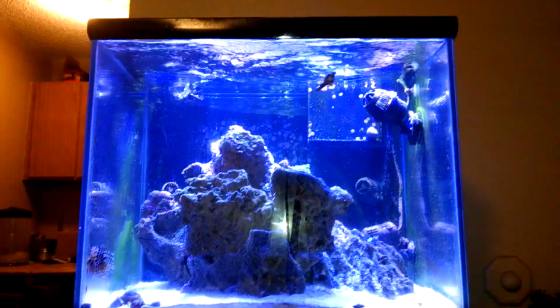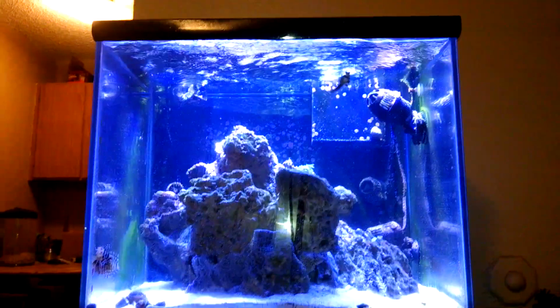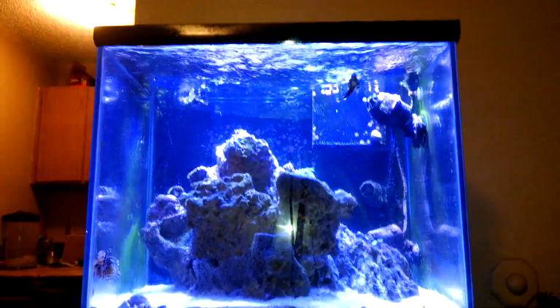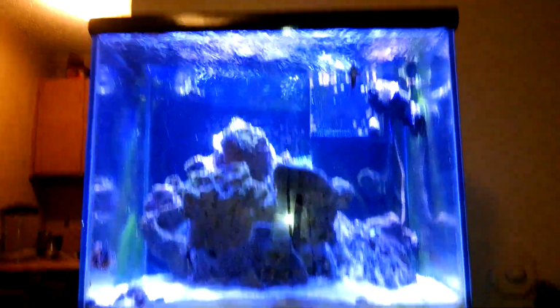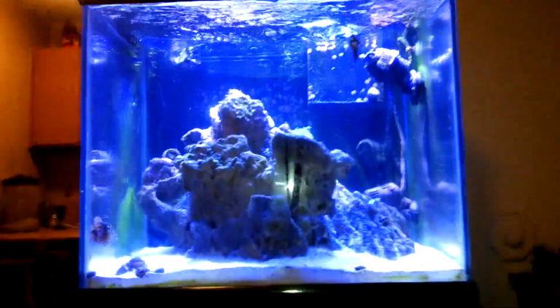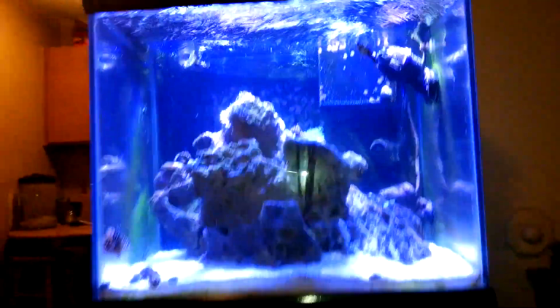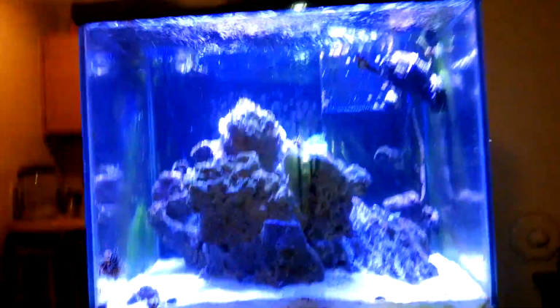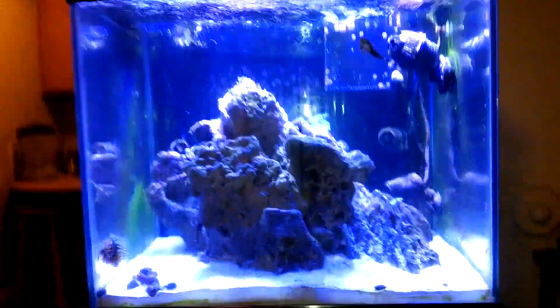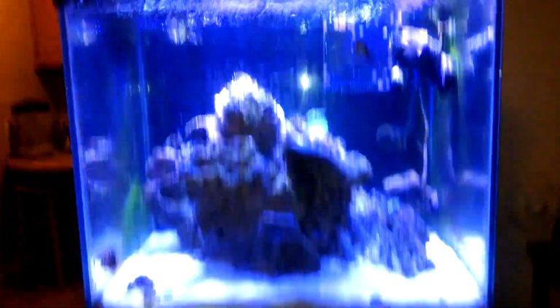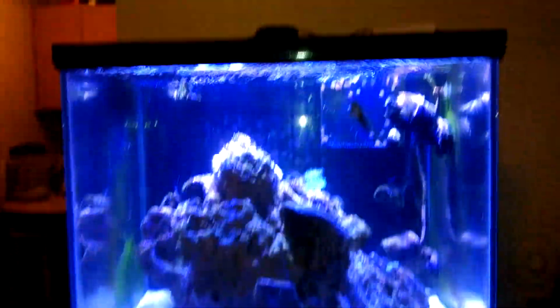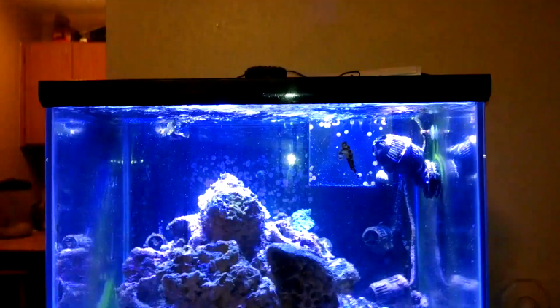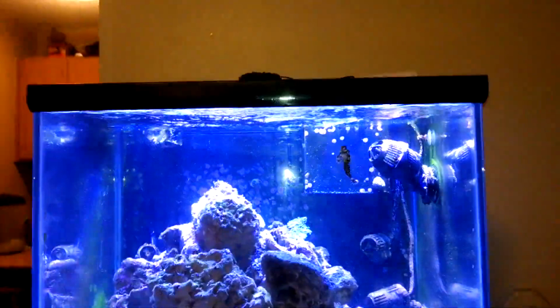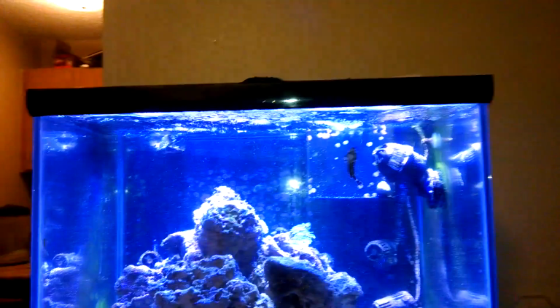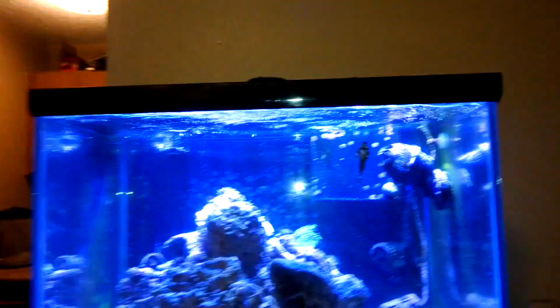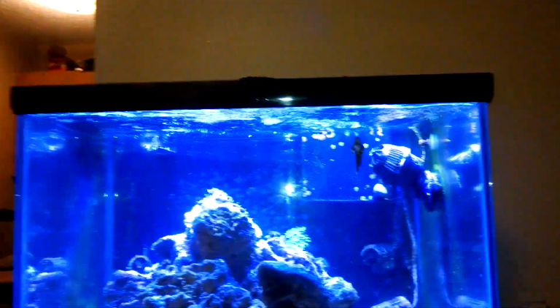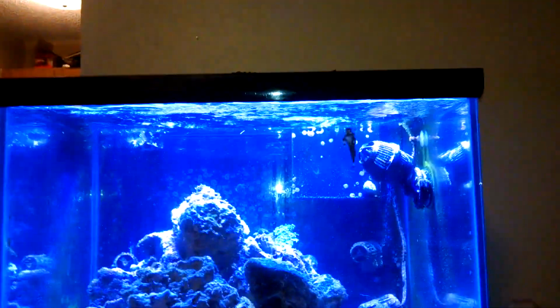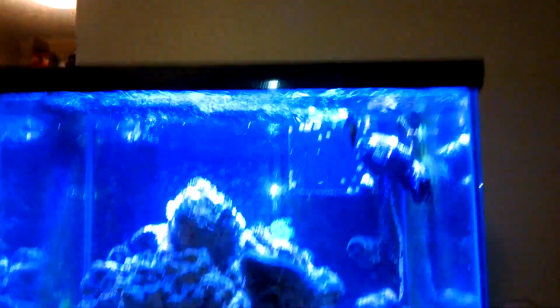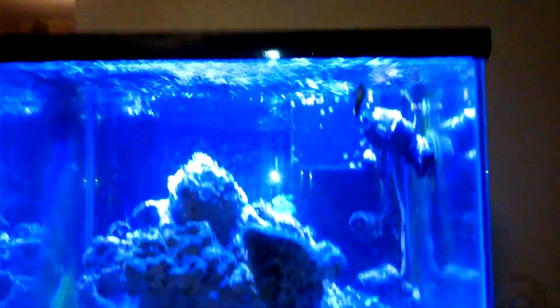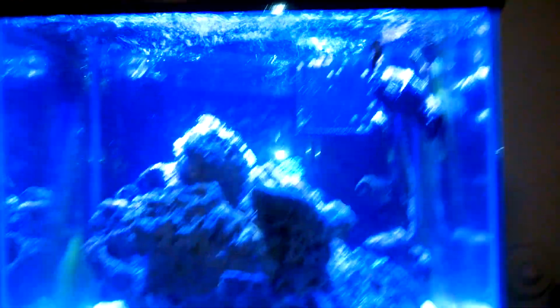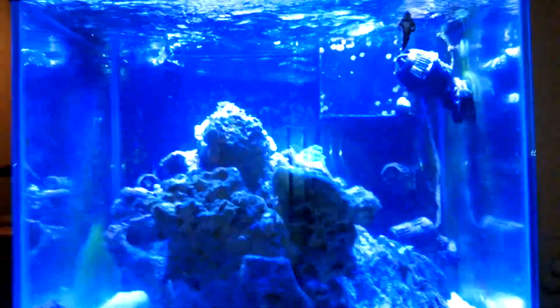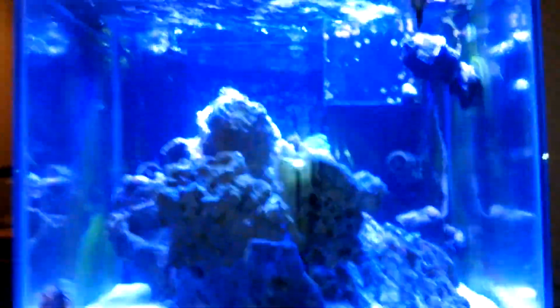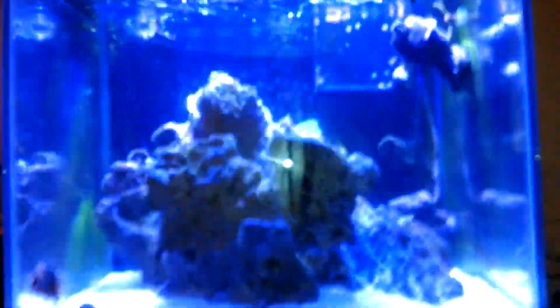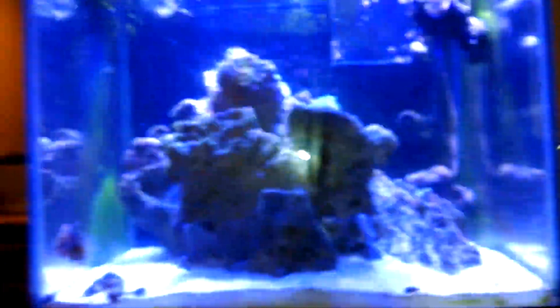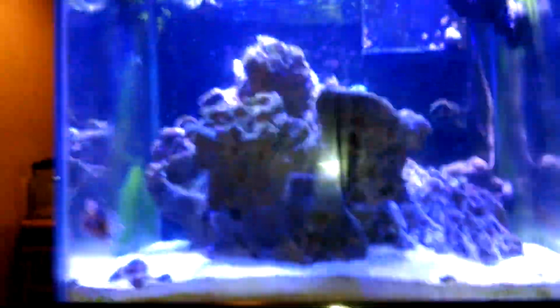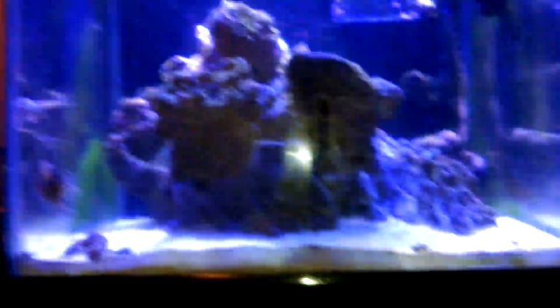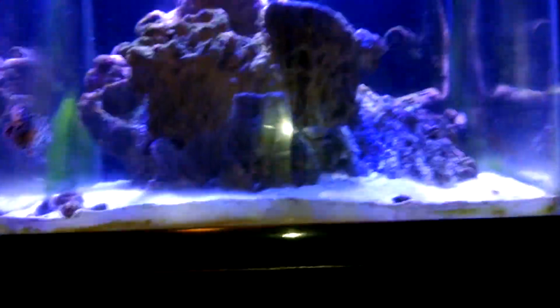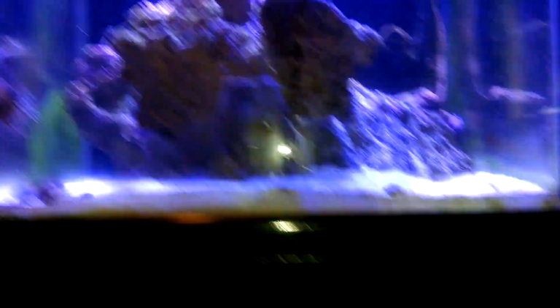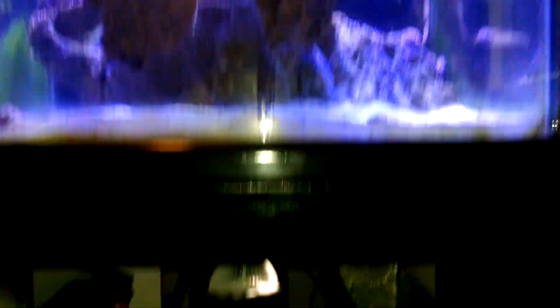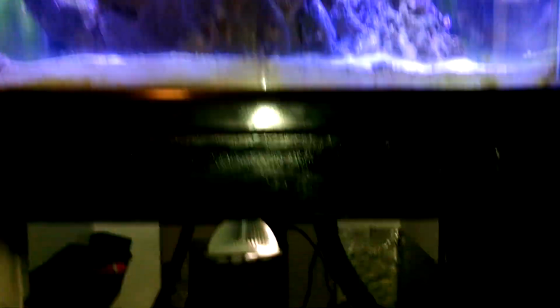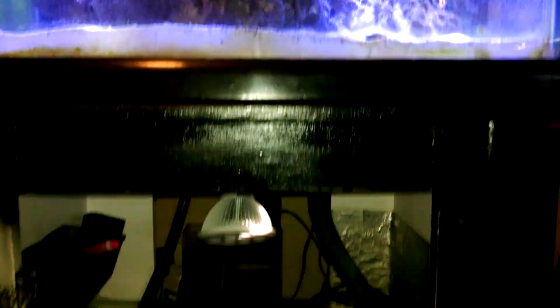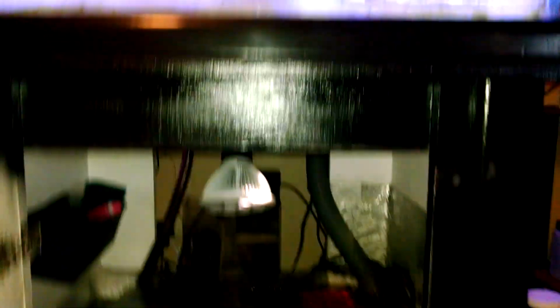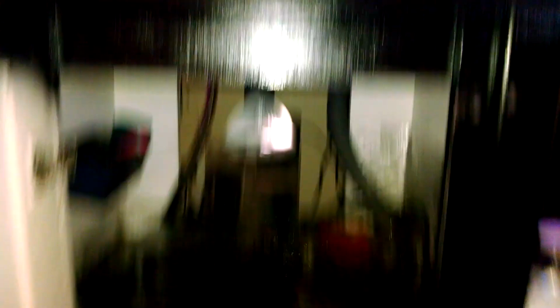YouTube World Ride! I'm going to do a quick update on all the tanks.